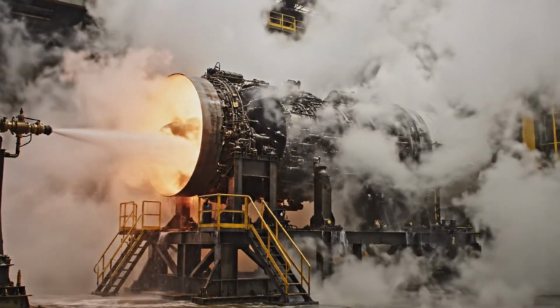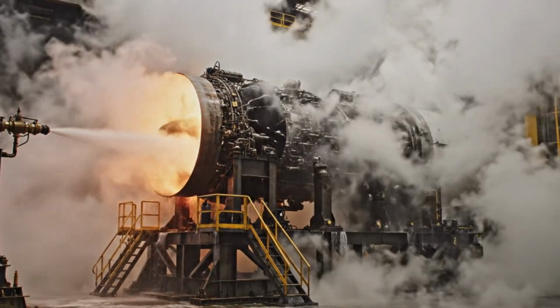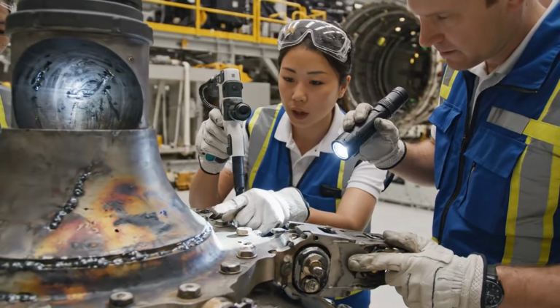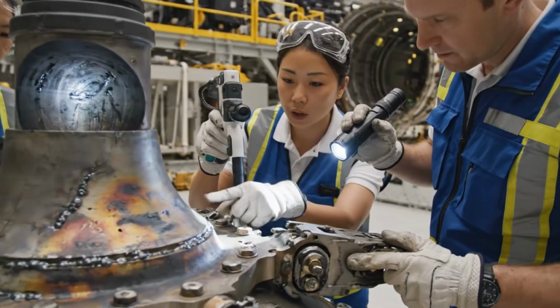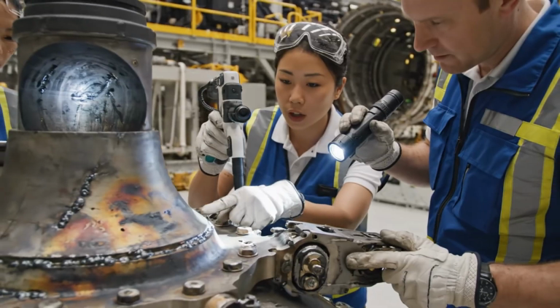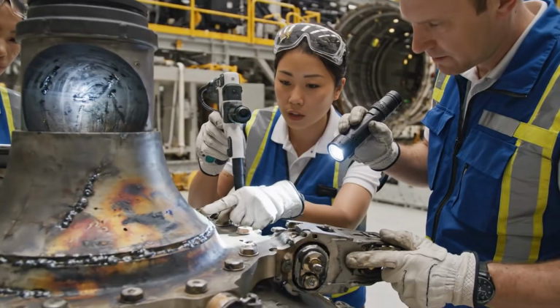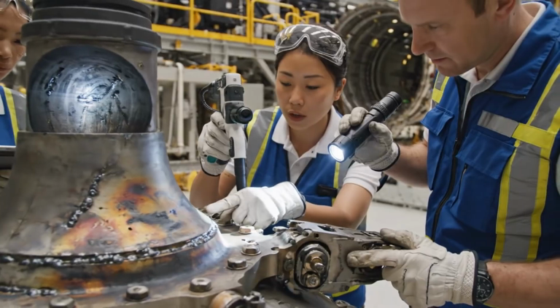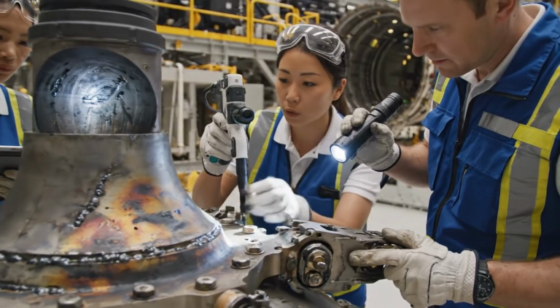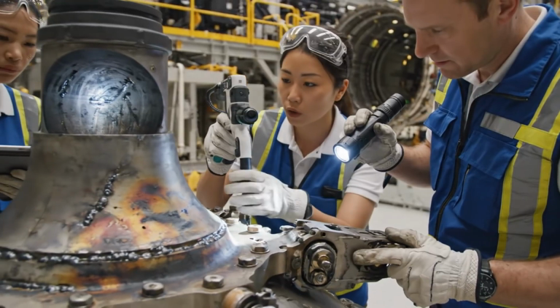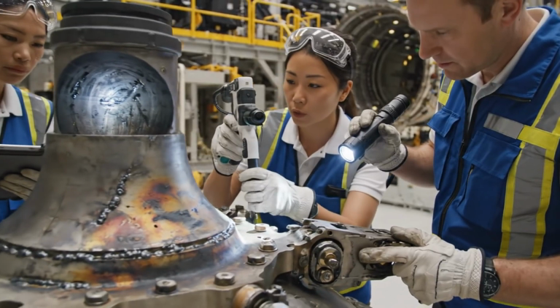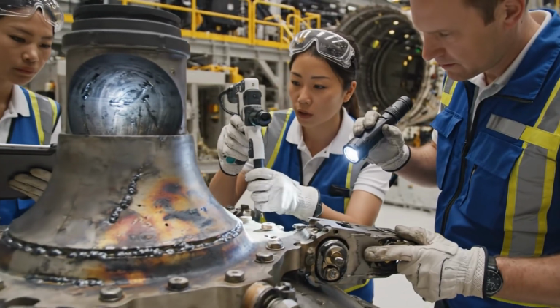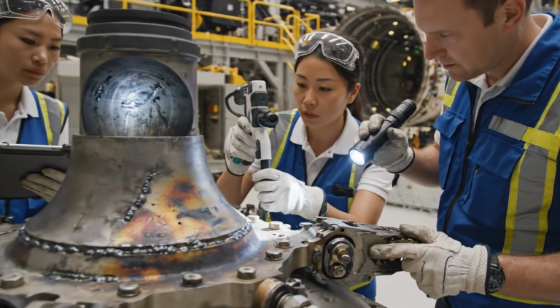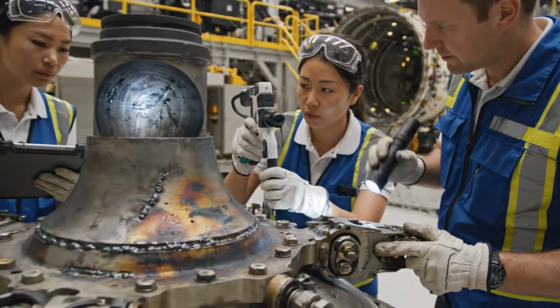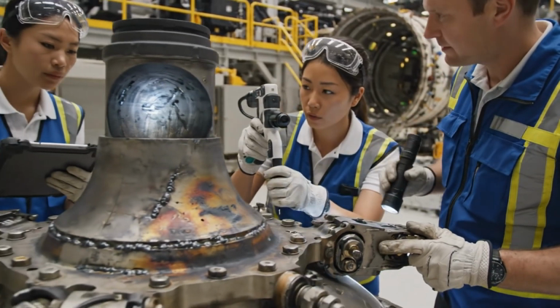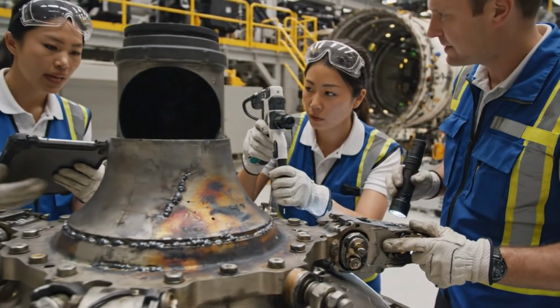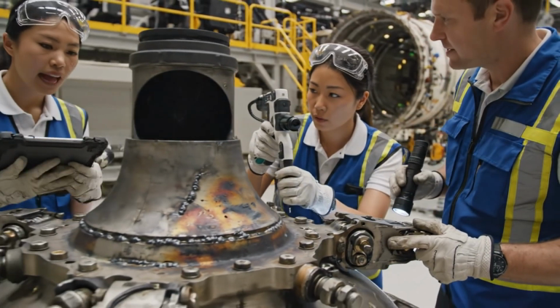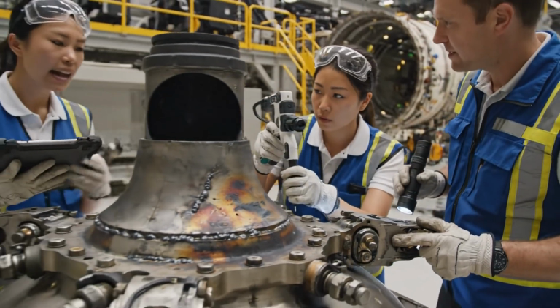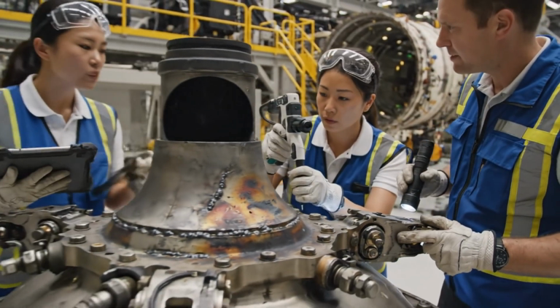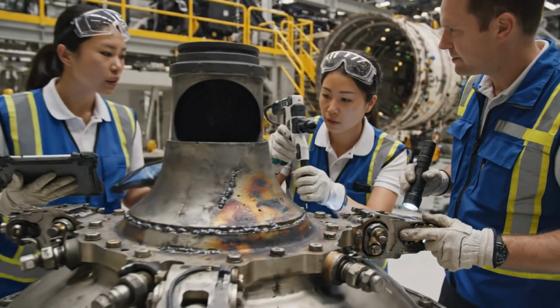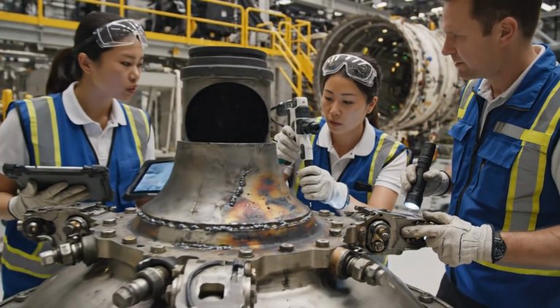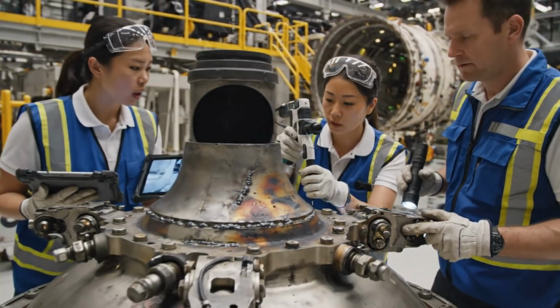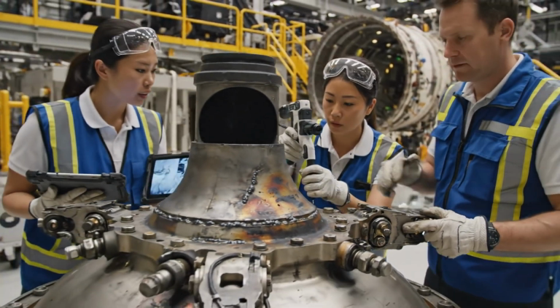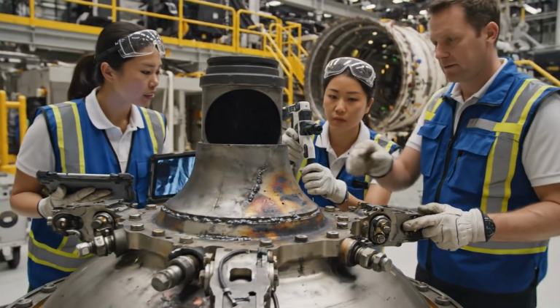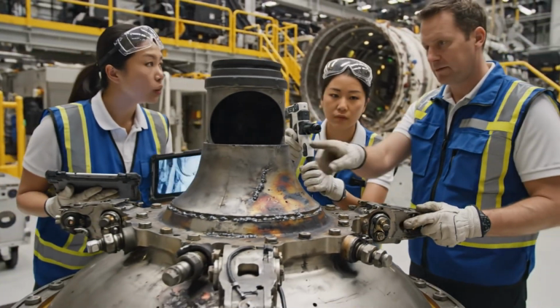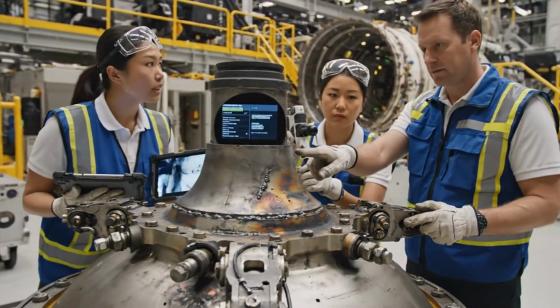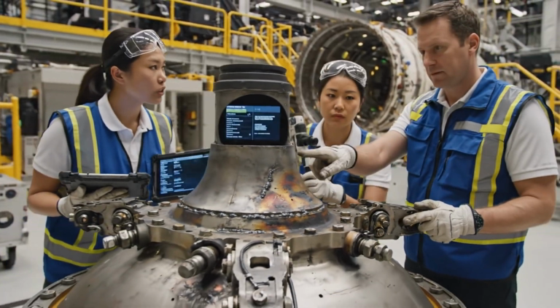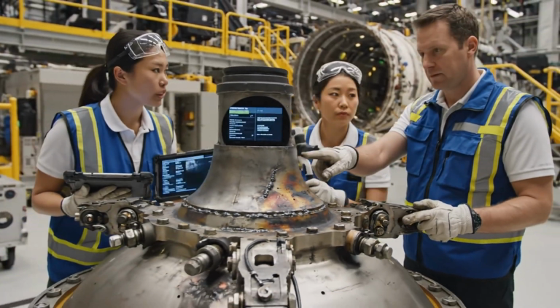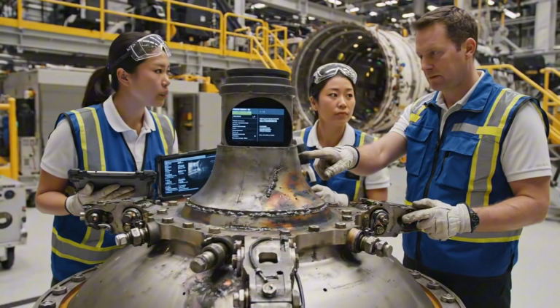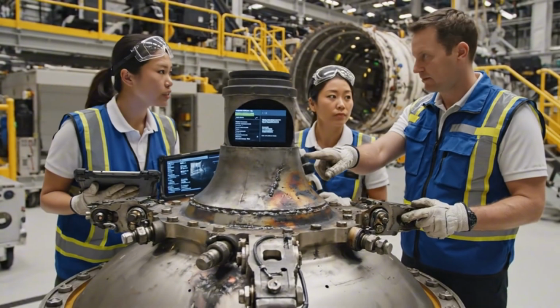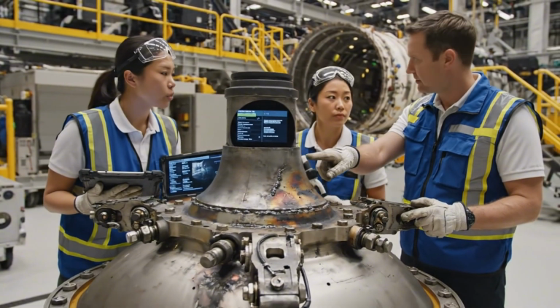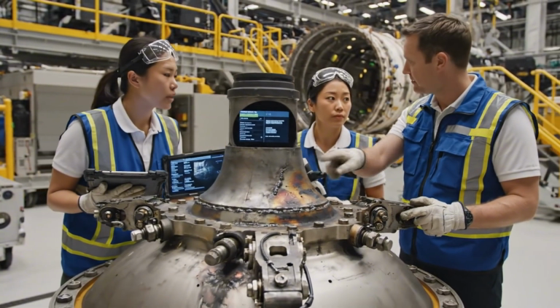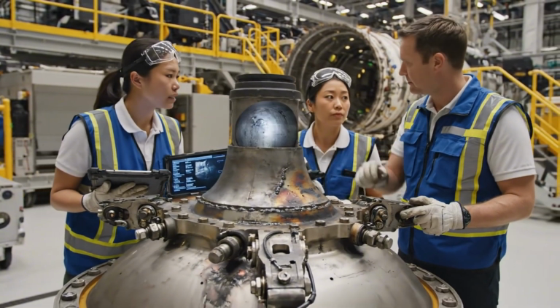We've got good continuity on the borescope results. The actuators look solid. No leakage or deformation post-test.